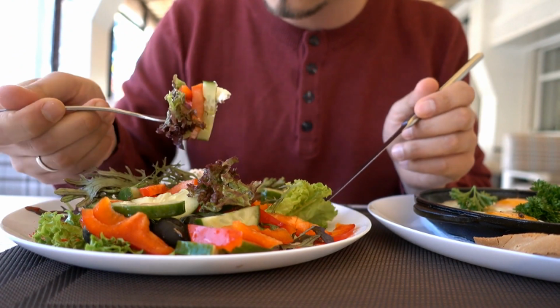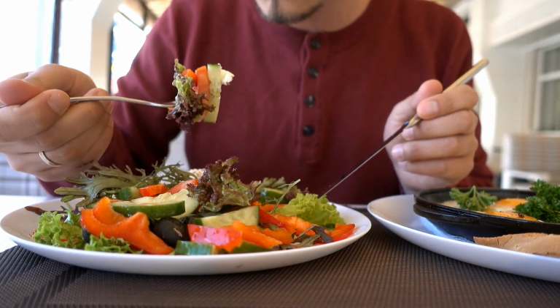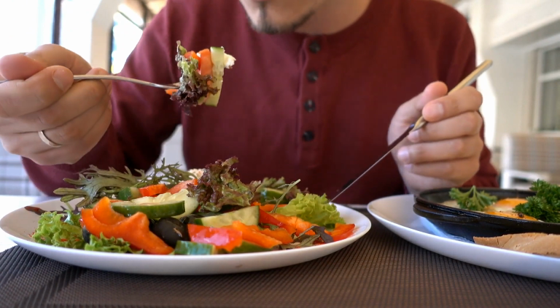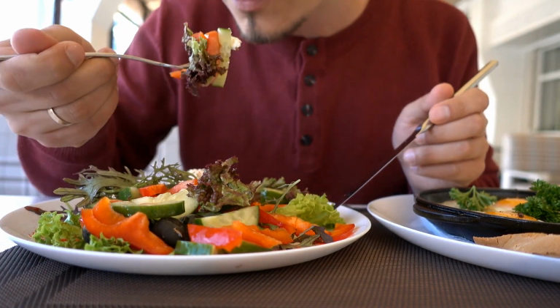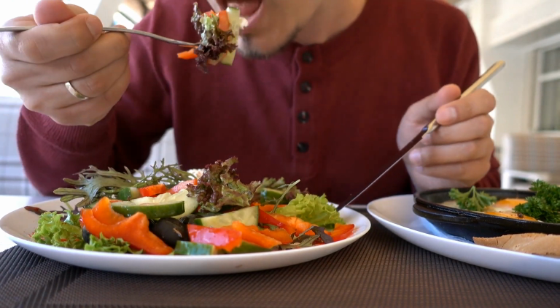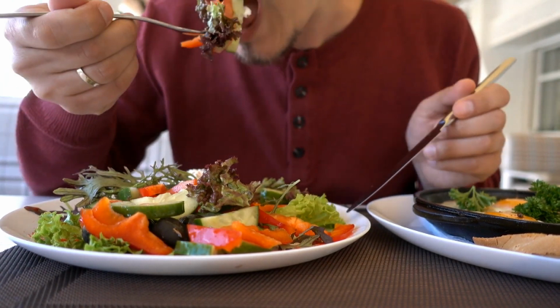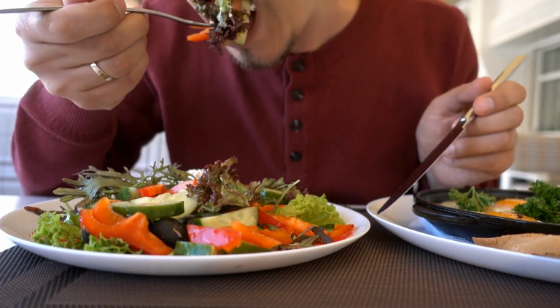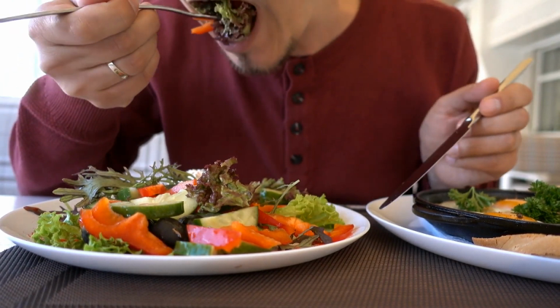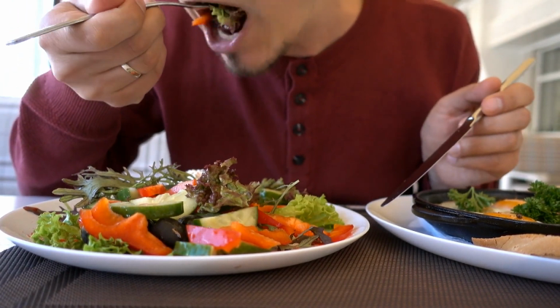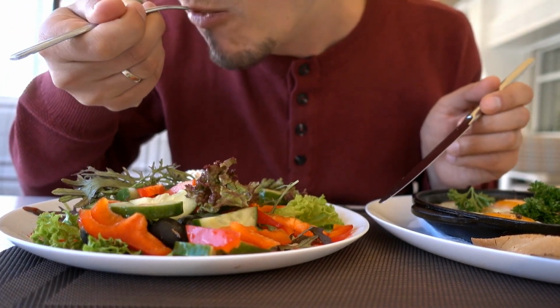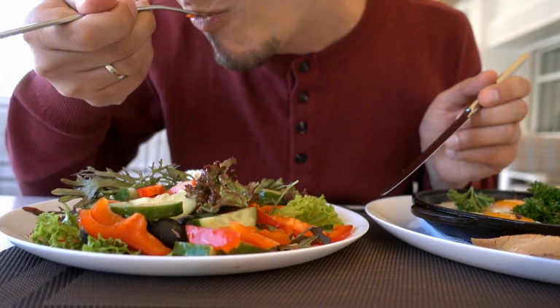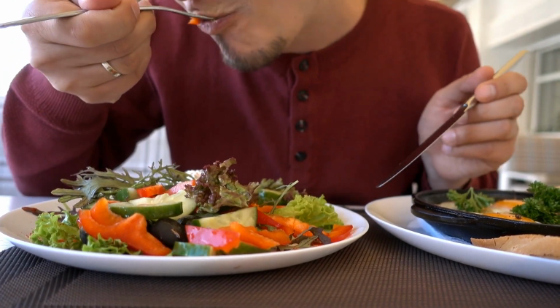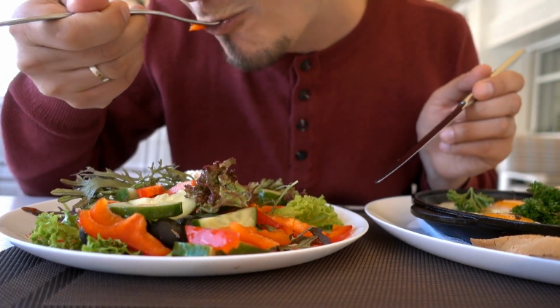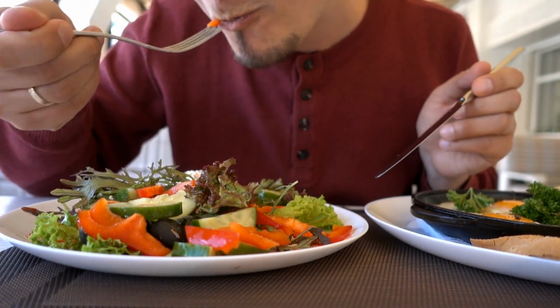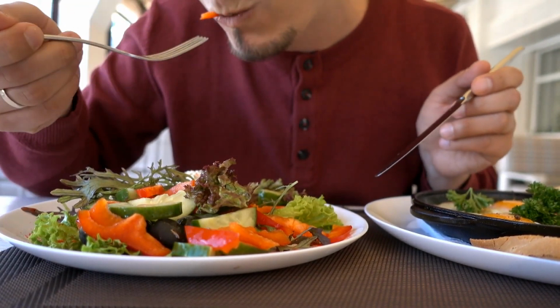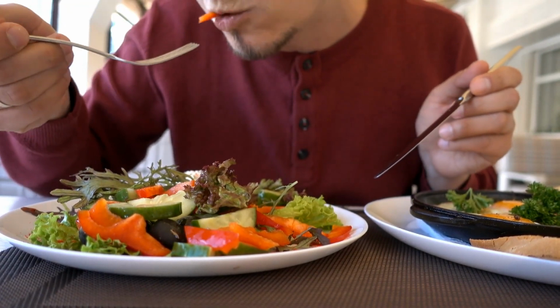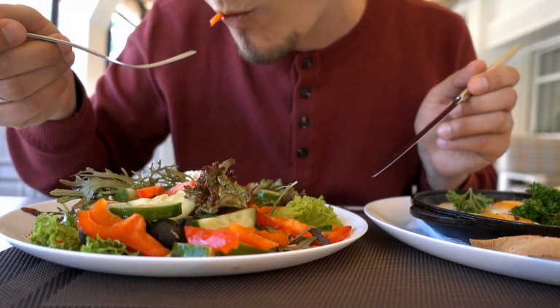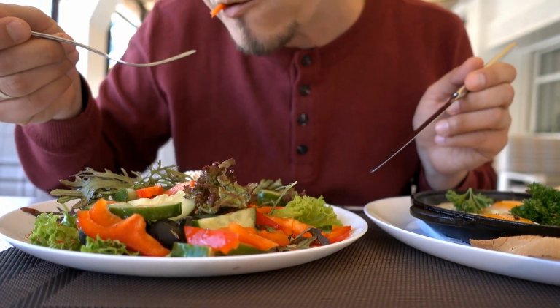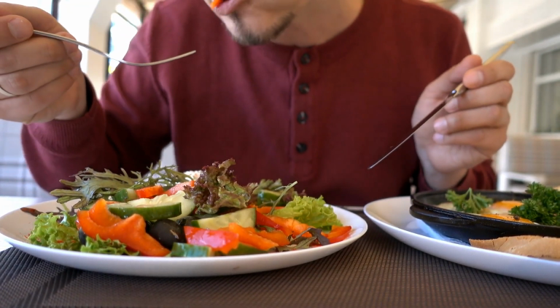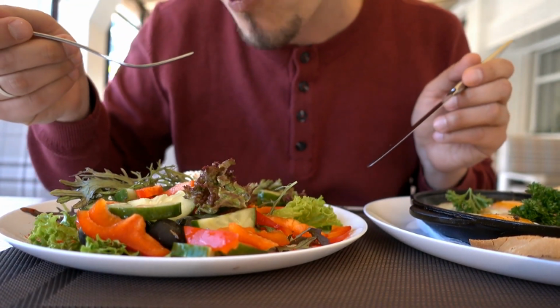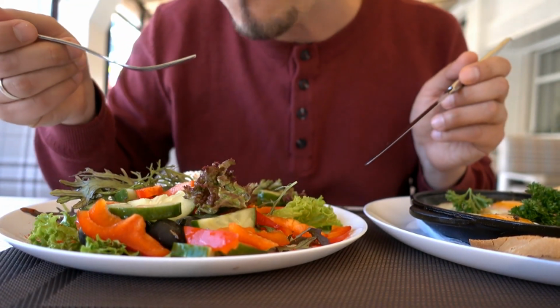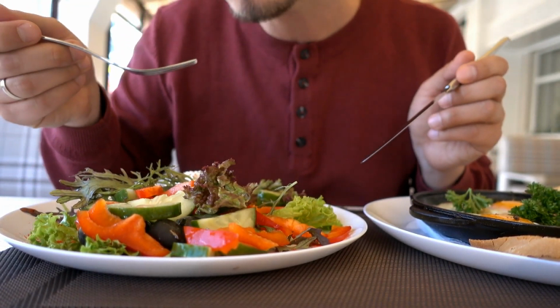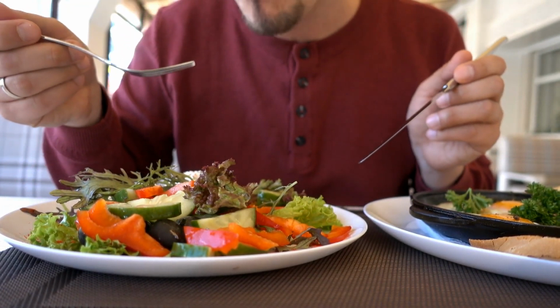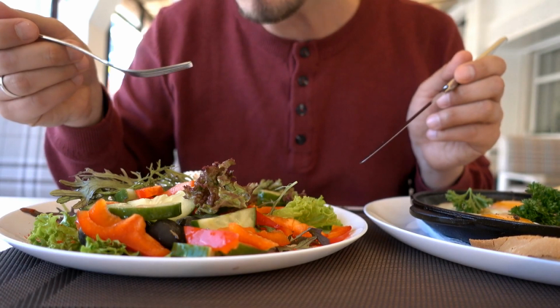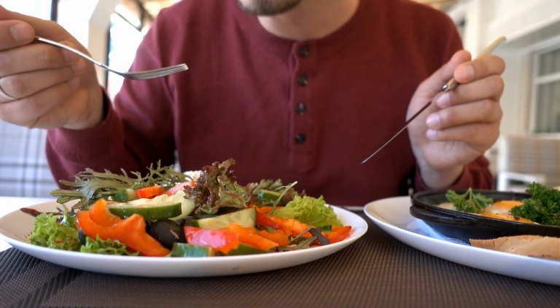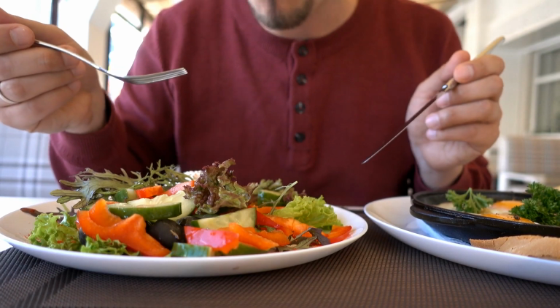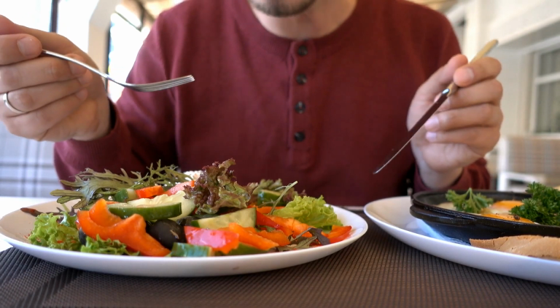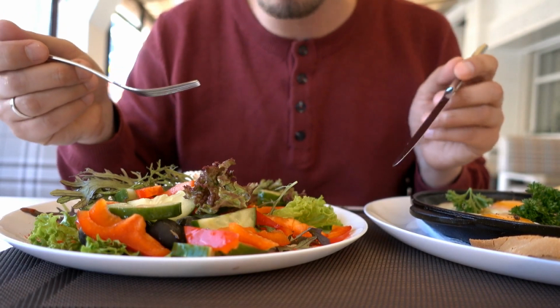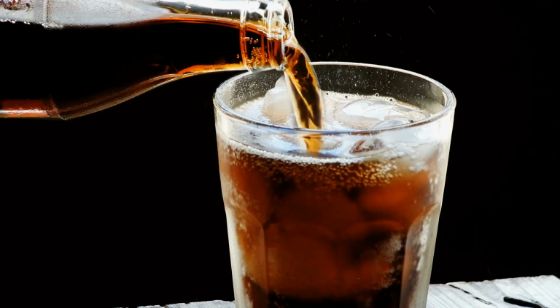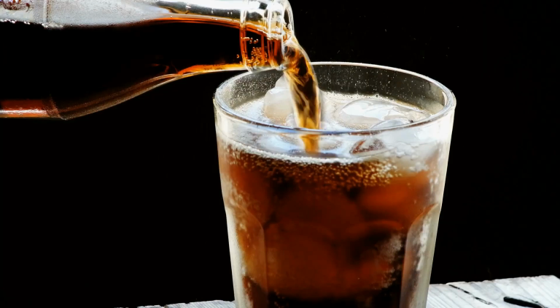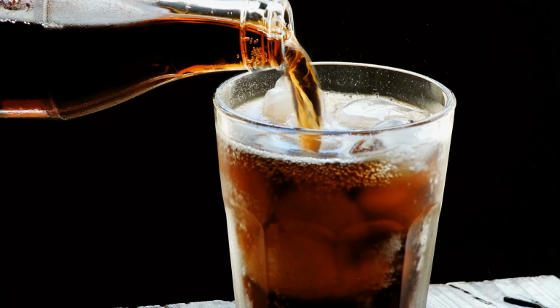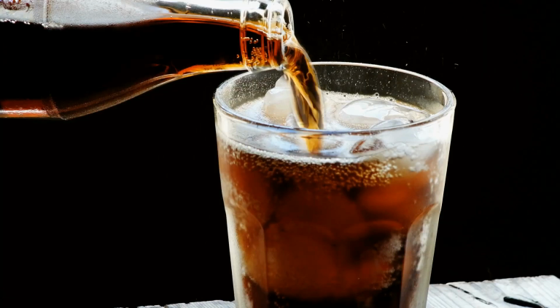No exercise routine can outdo a poor diet. Focus on a balanced diet rich in whole foods, lean proteins, fruits, vegetables, and whole grains.